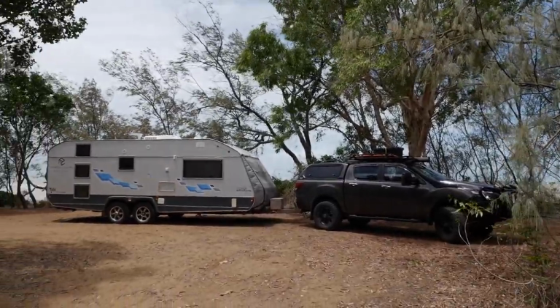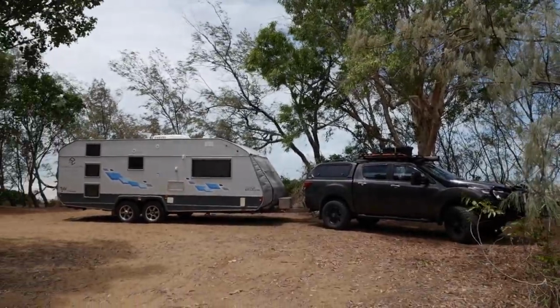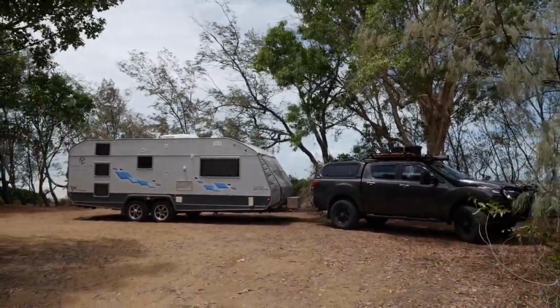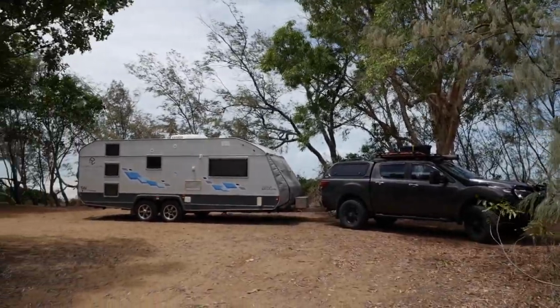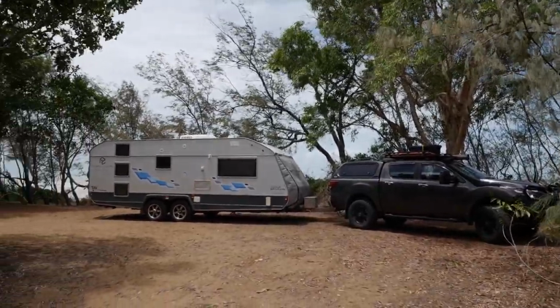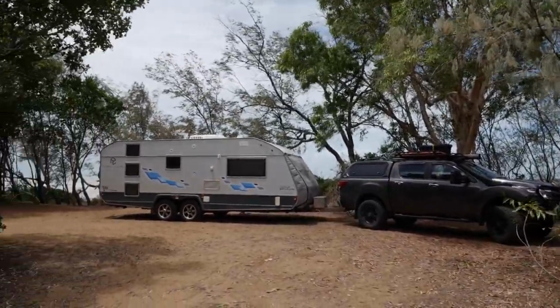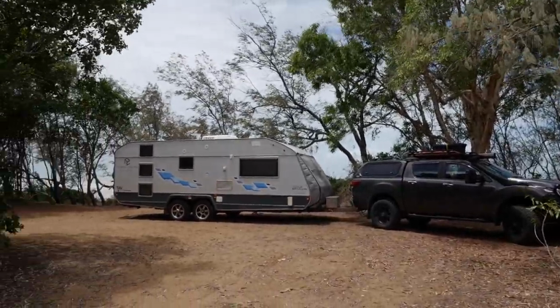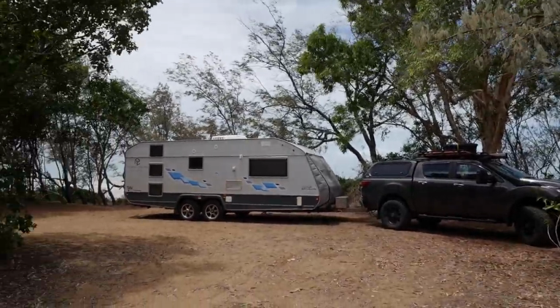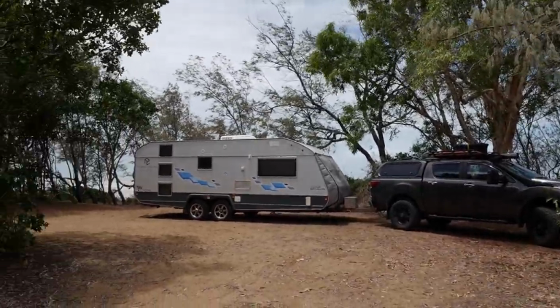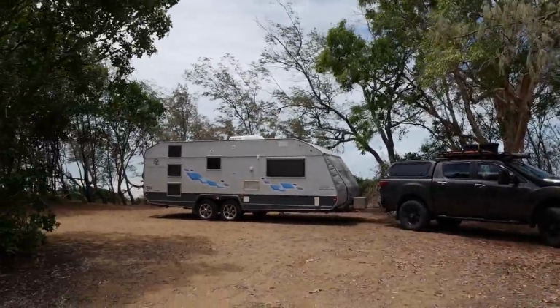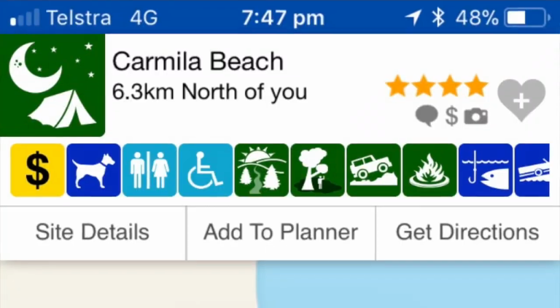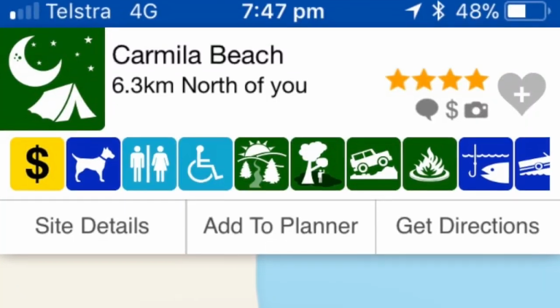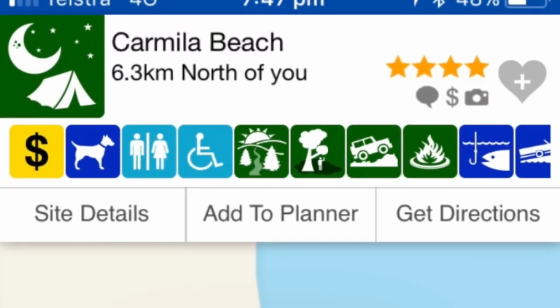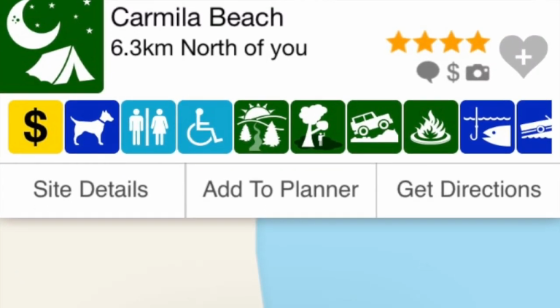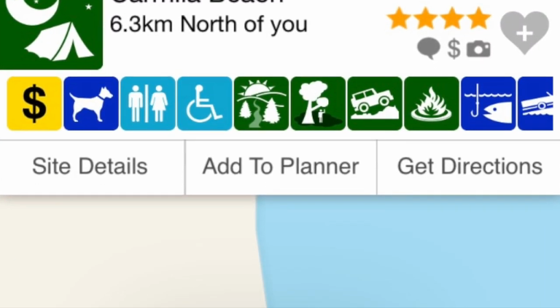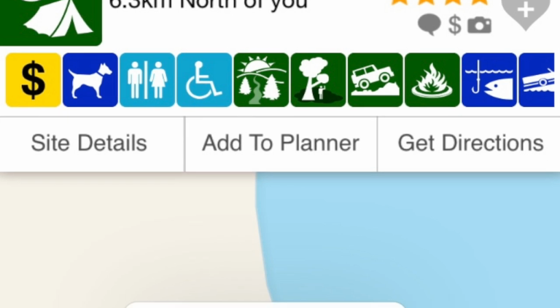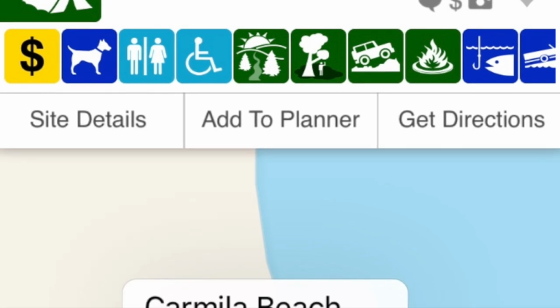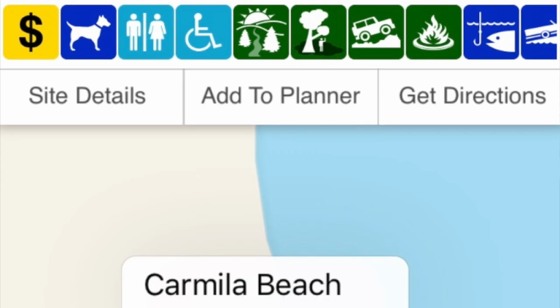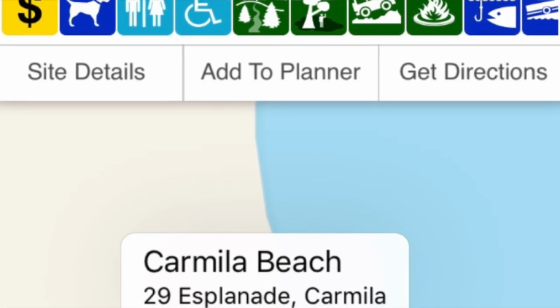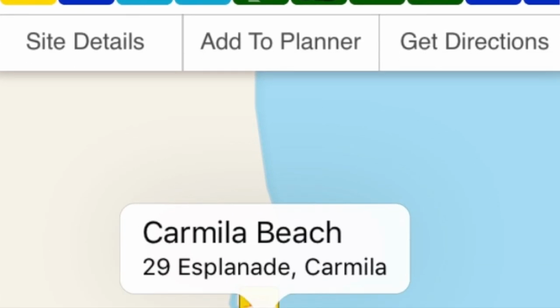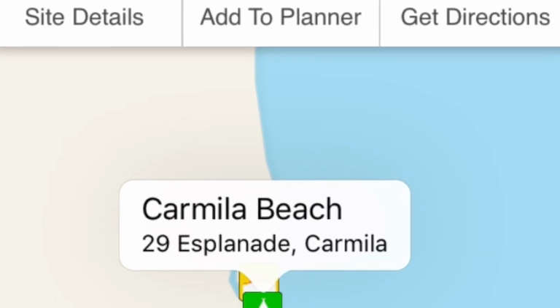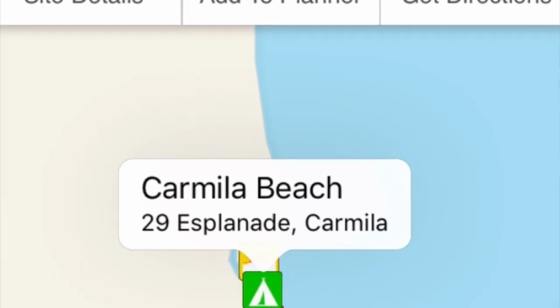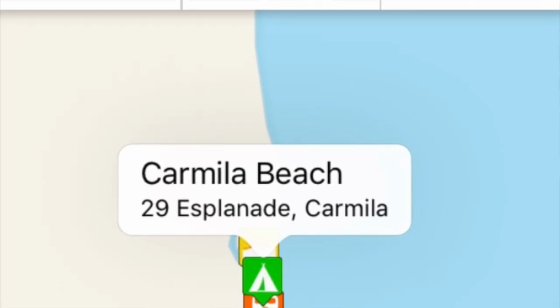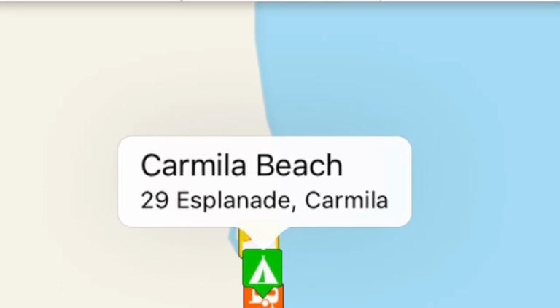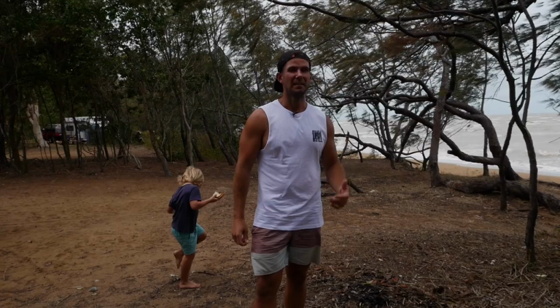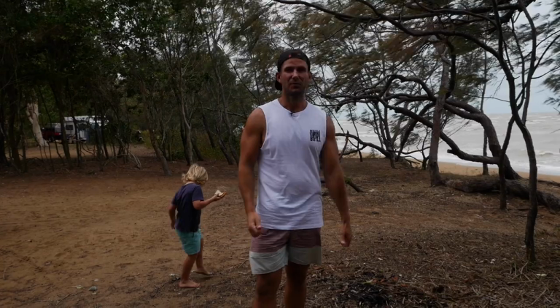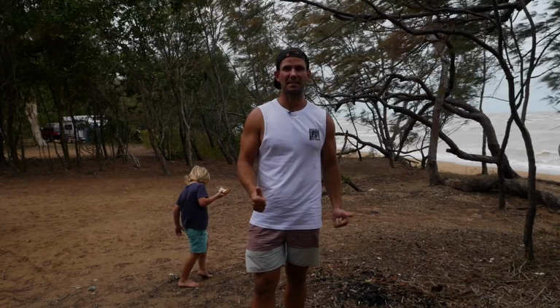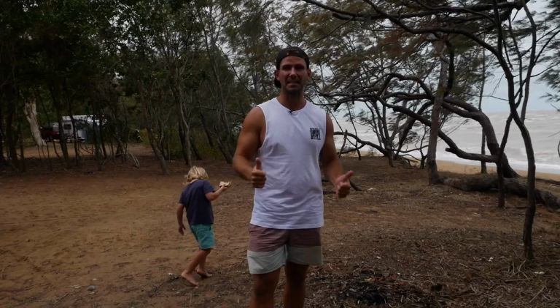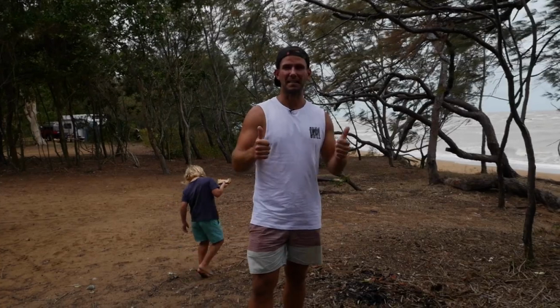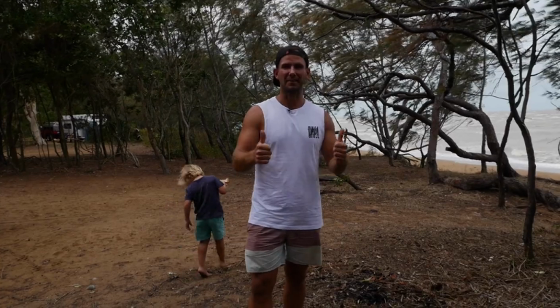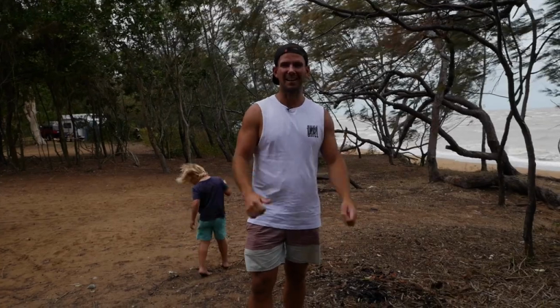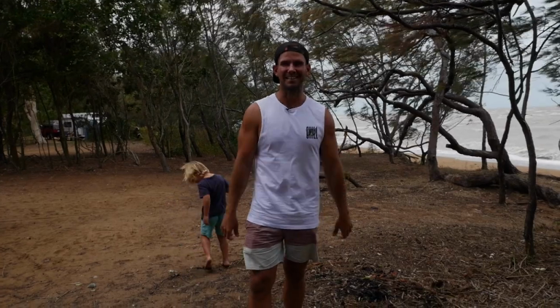So check it out — it's on WikiCamps, it's called Carmilla Beach. It's fantastic, we love it.